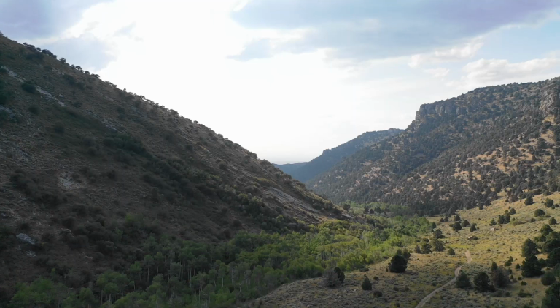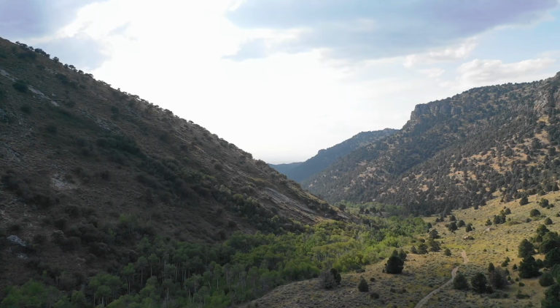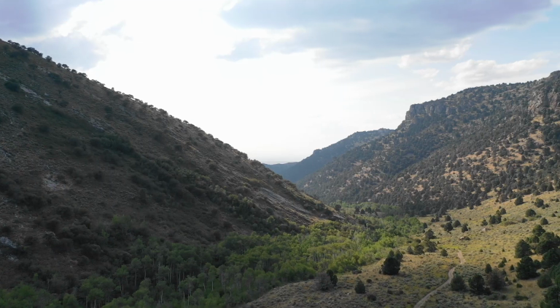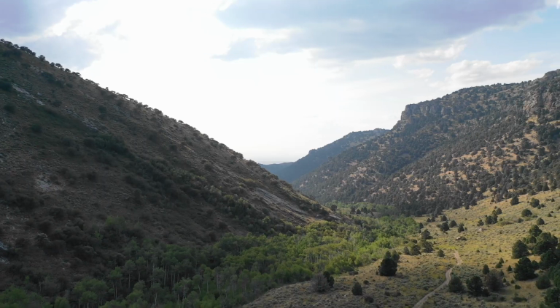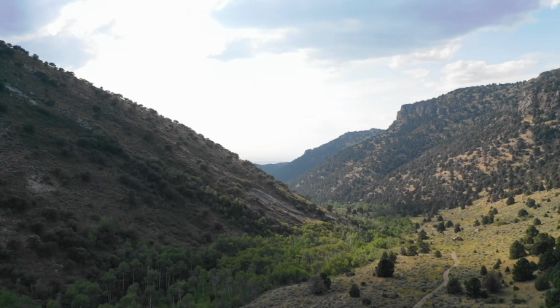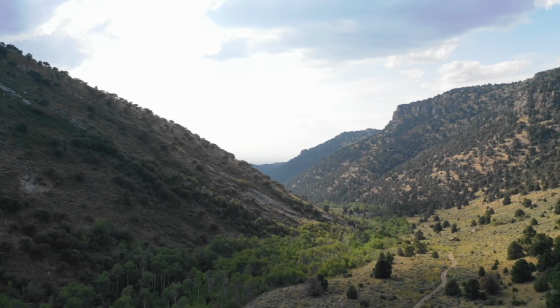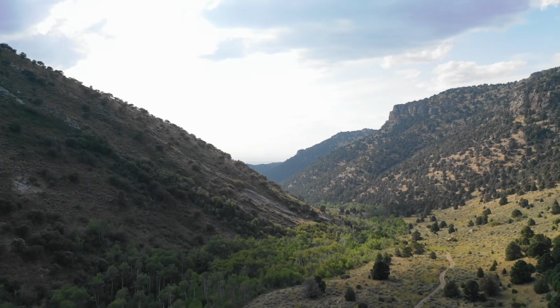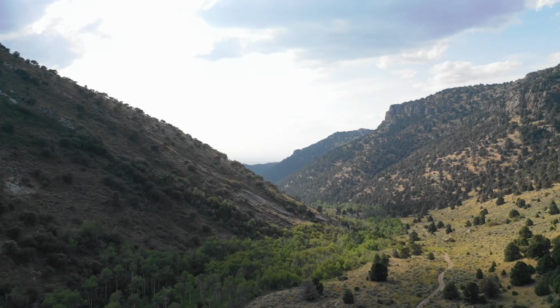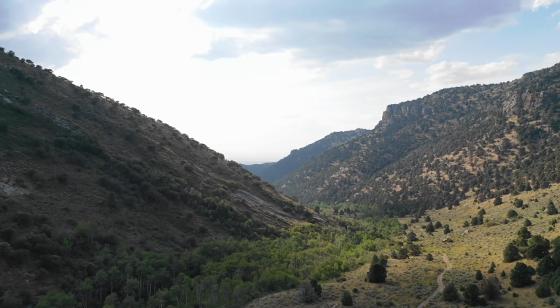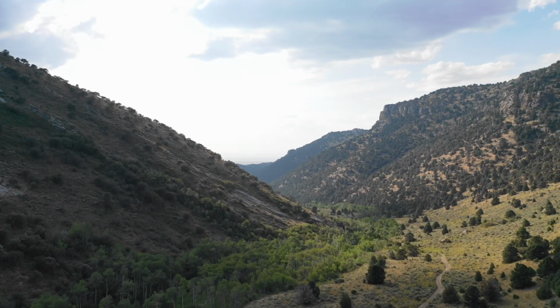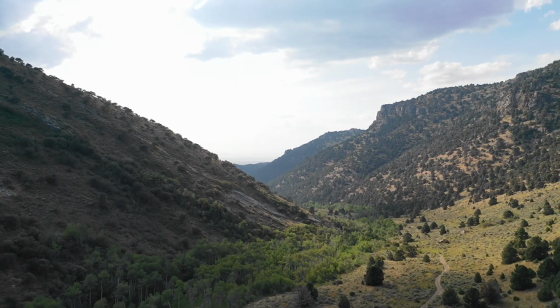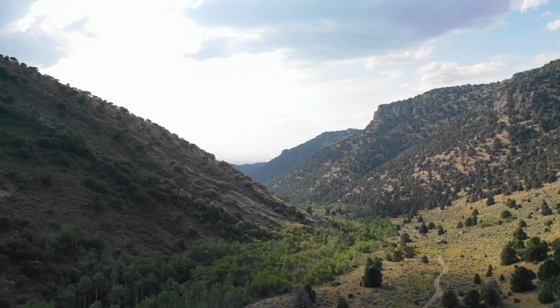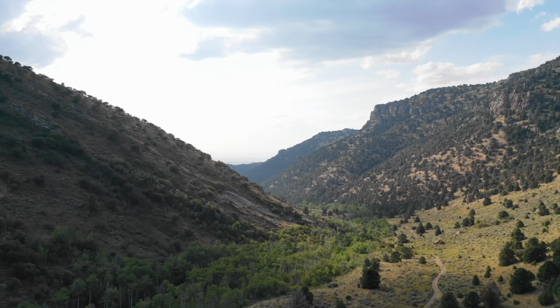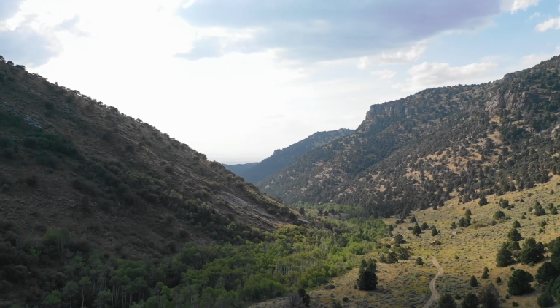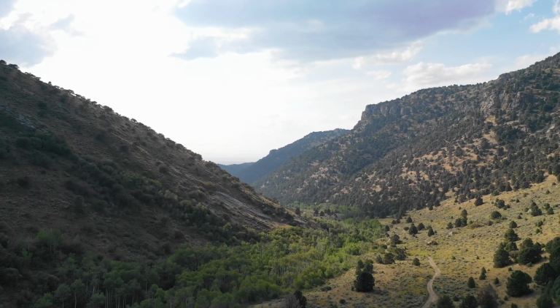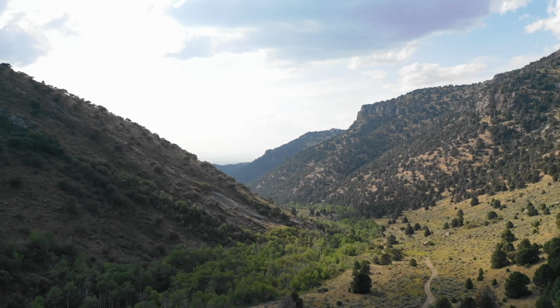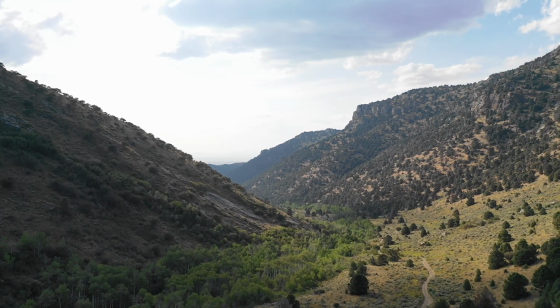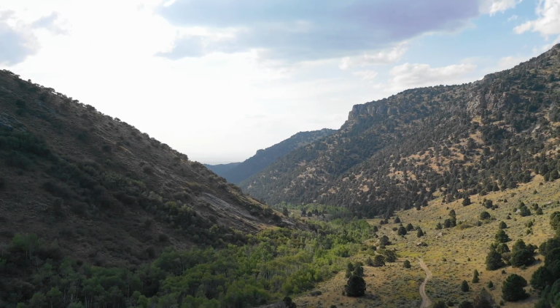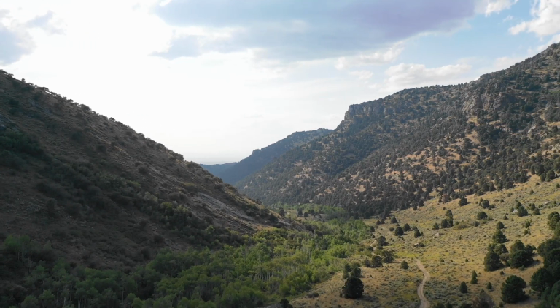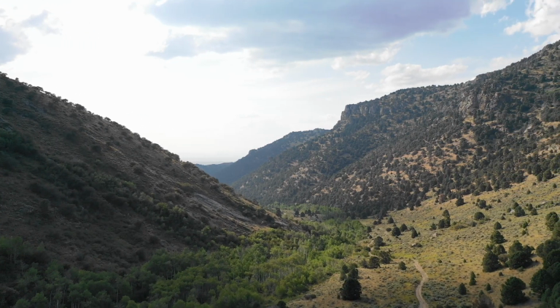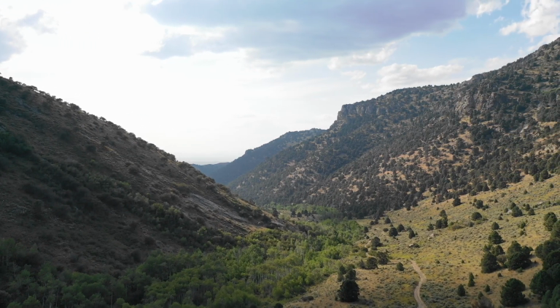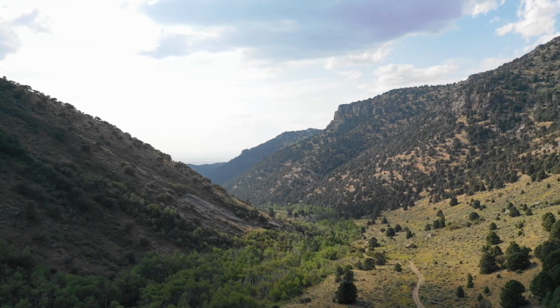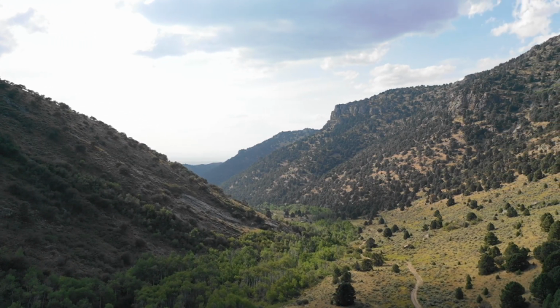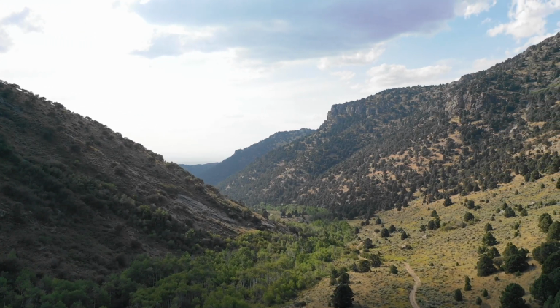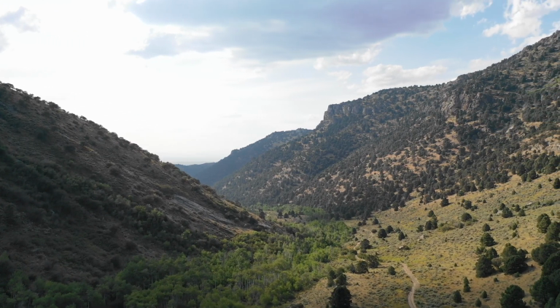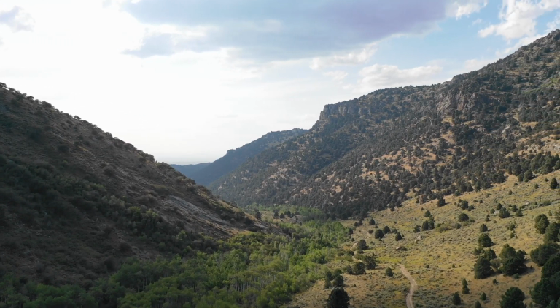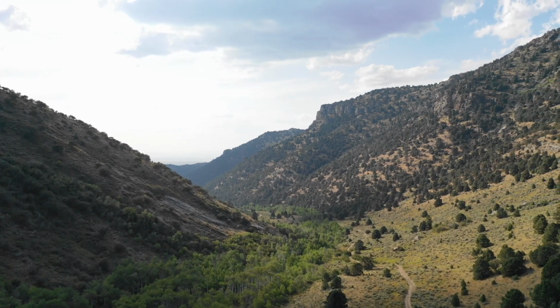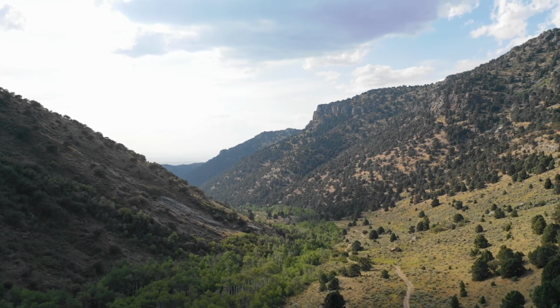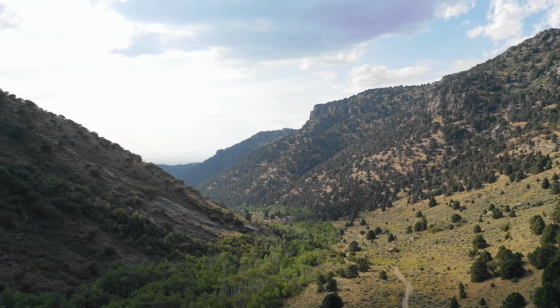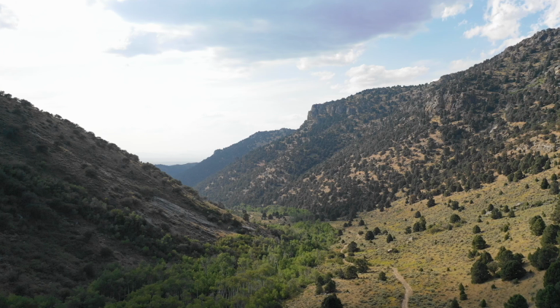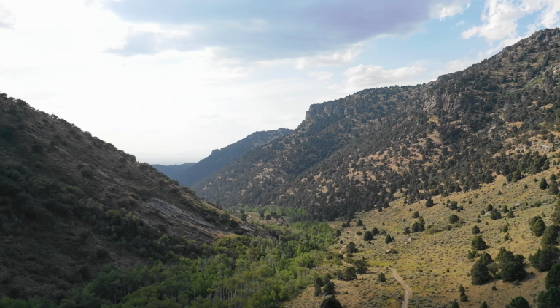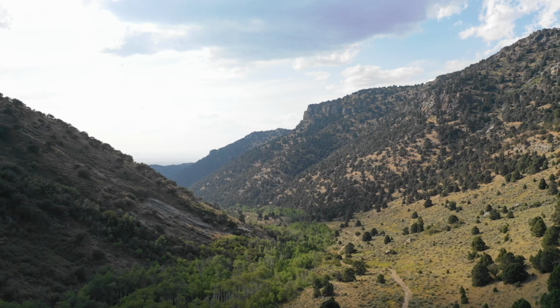The Ruby Mountains are one of the most beautiful ranges in the Great Basin, and one of the most tectonically interesting as well.